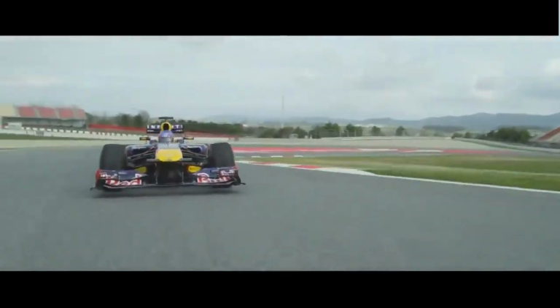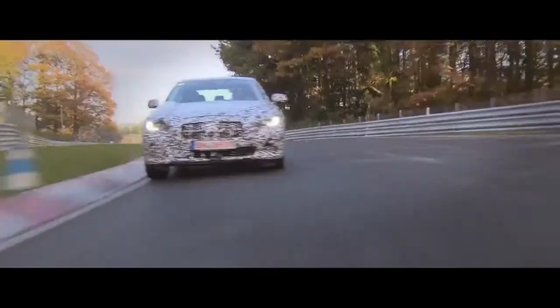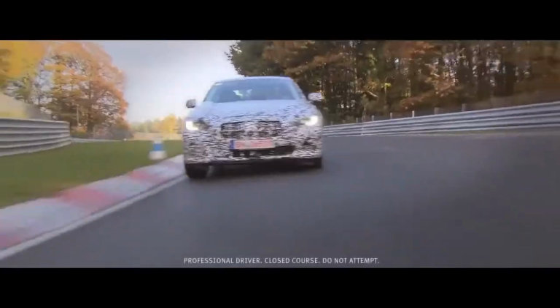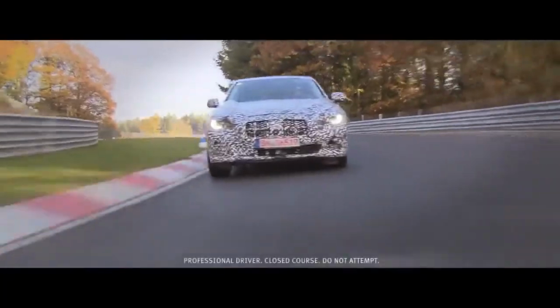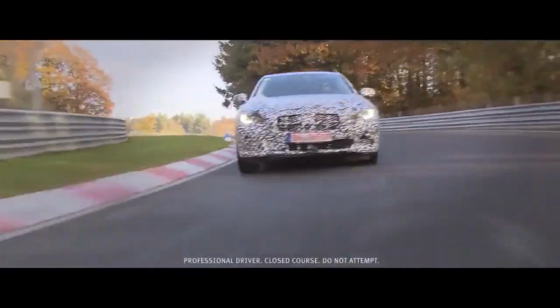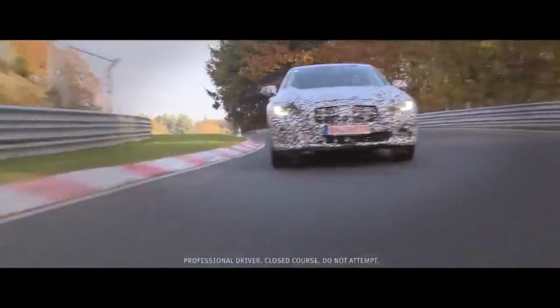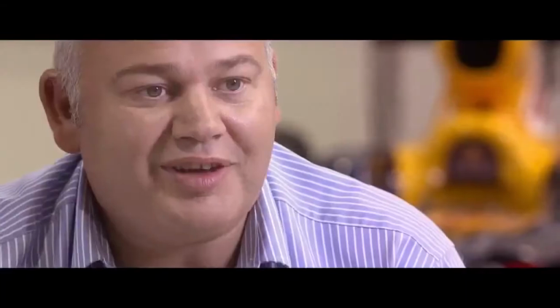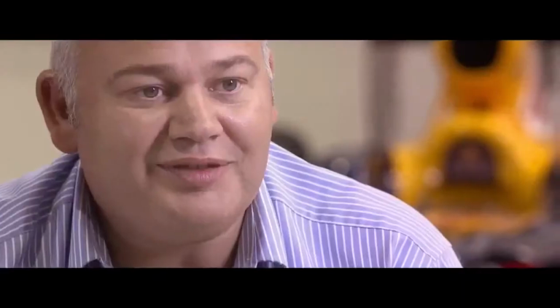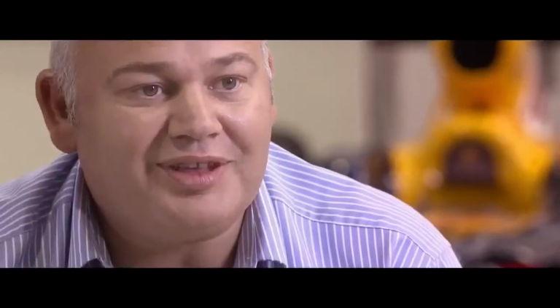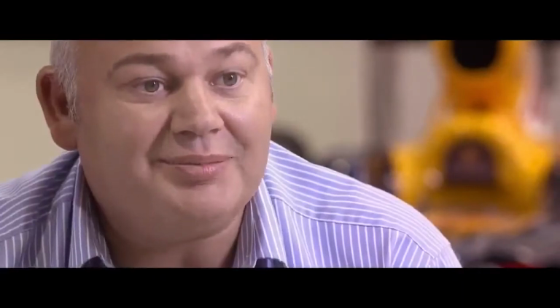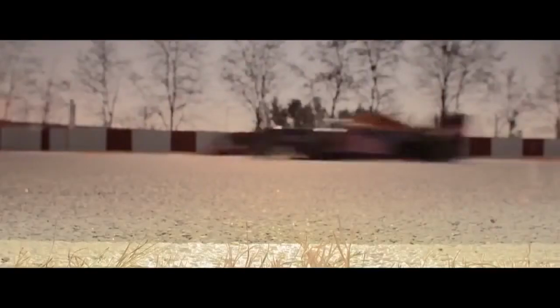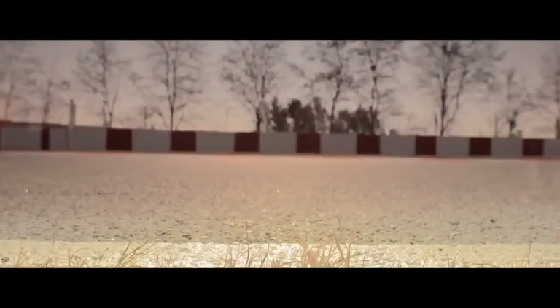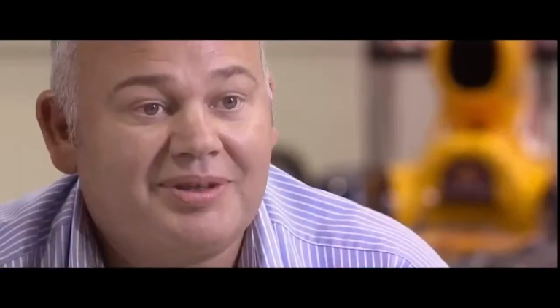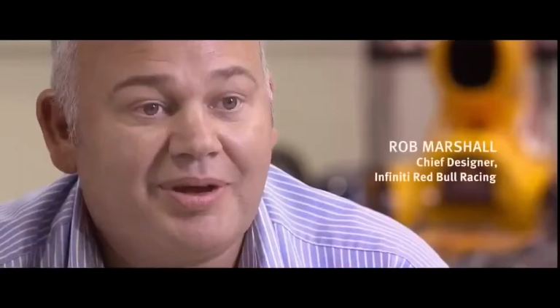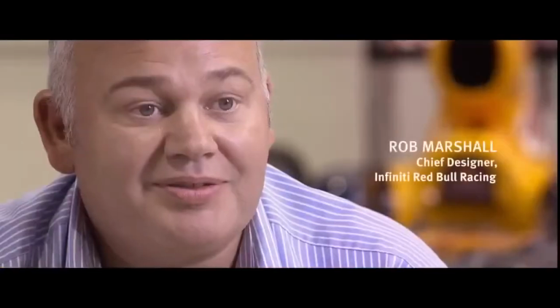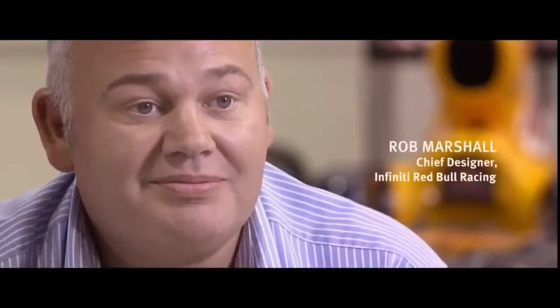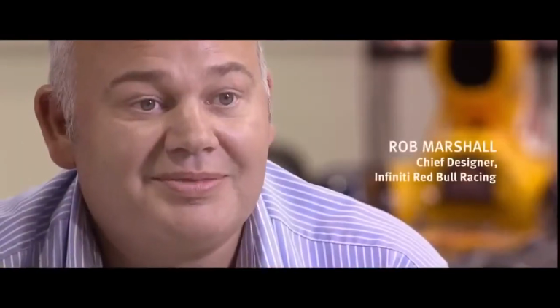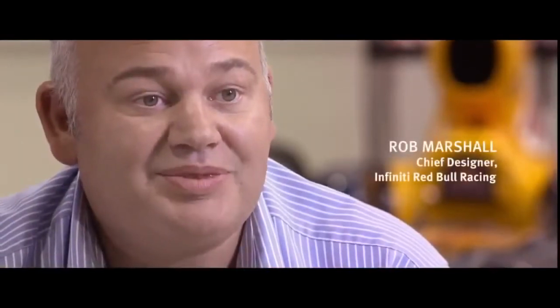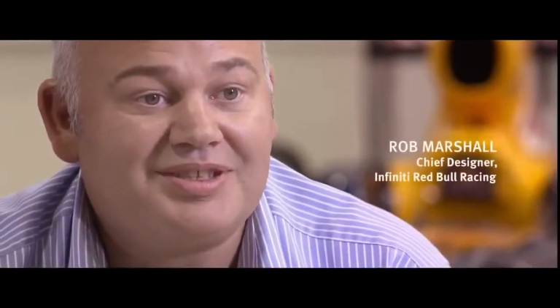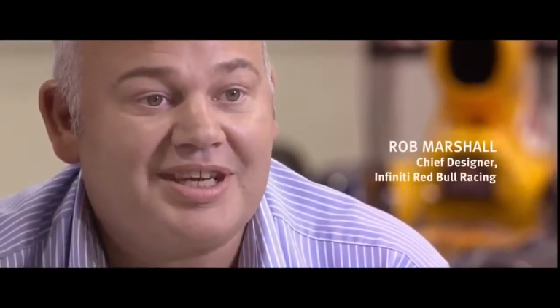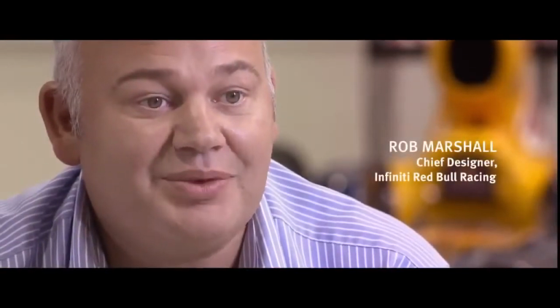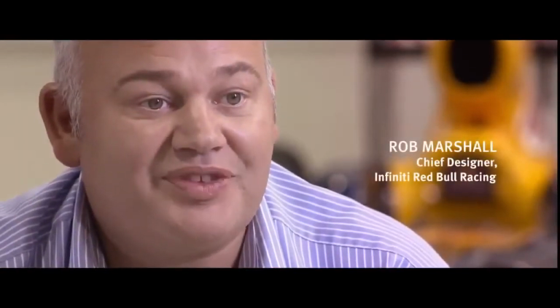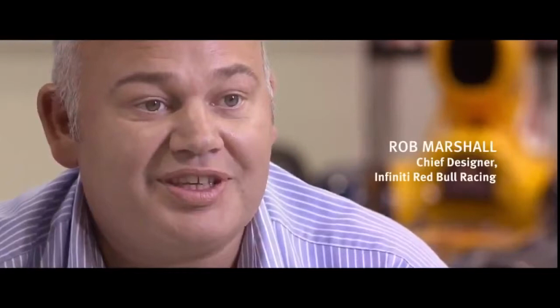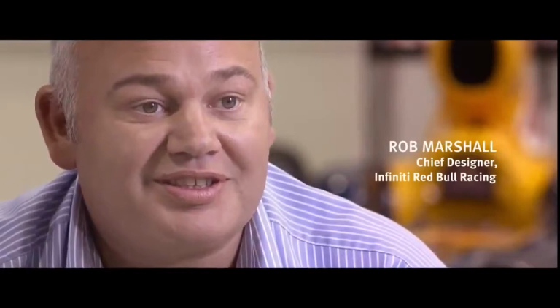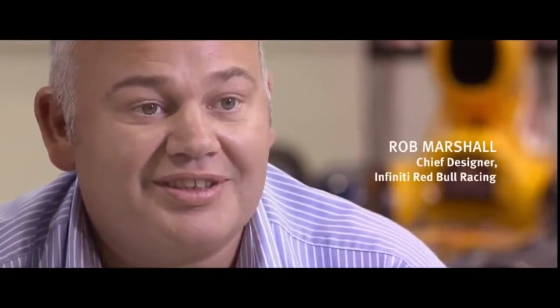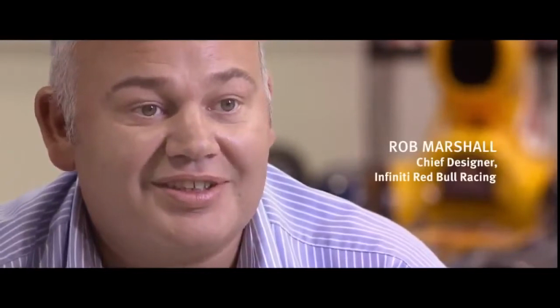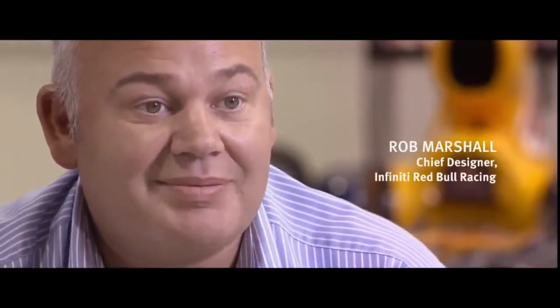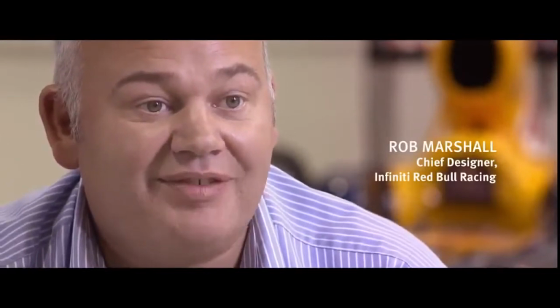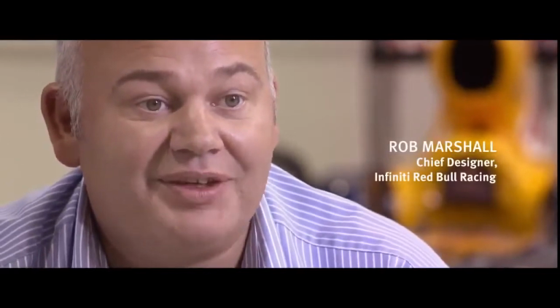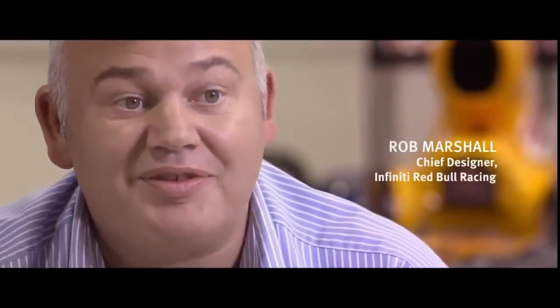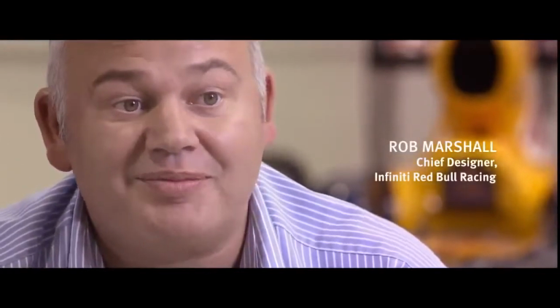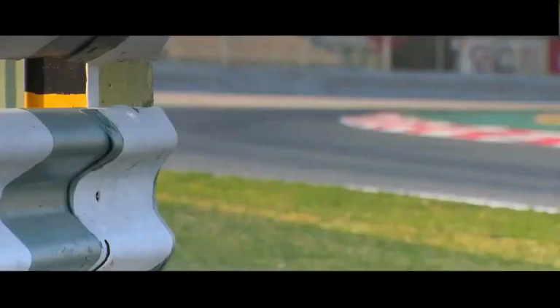Clearly a Formula 1 car and a road car are very different animals, but they're both subject to the same laws of physics and the same air flowing over them.